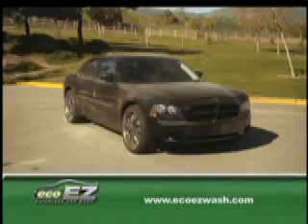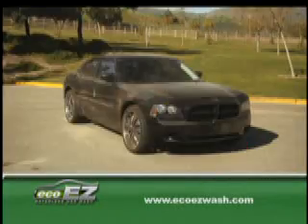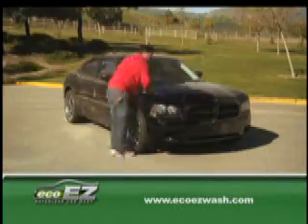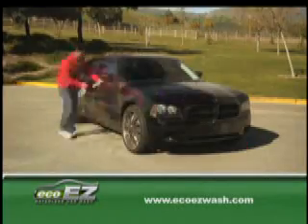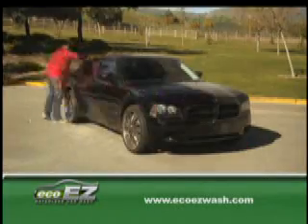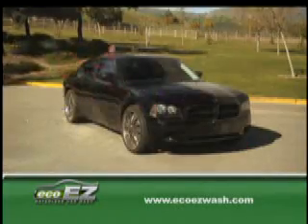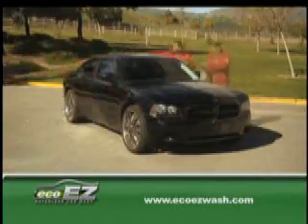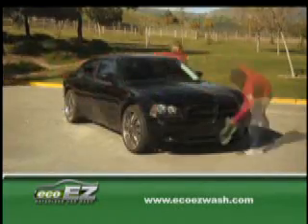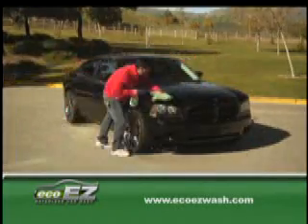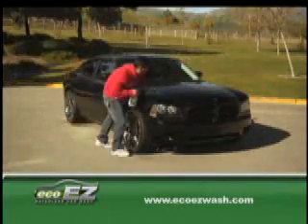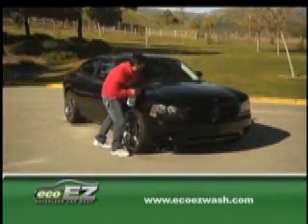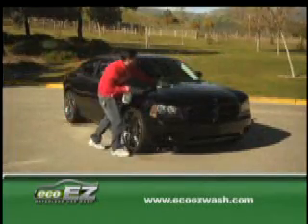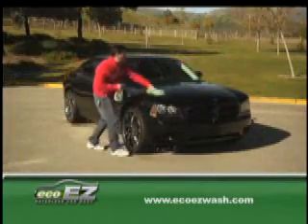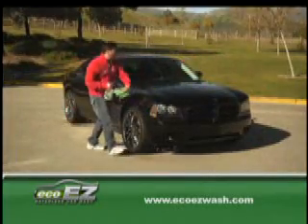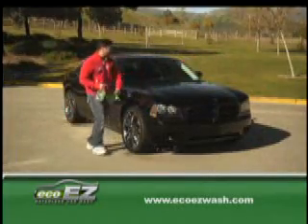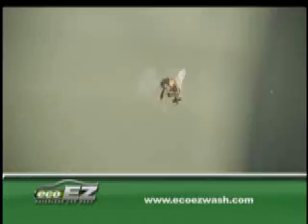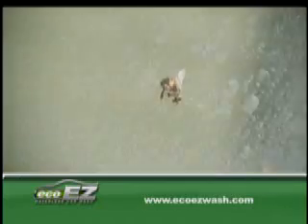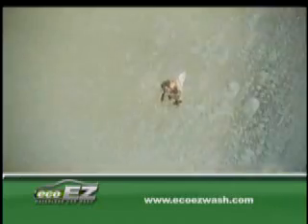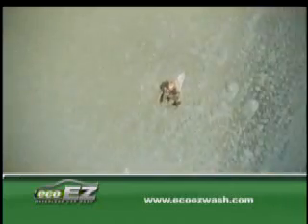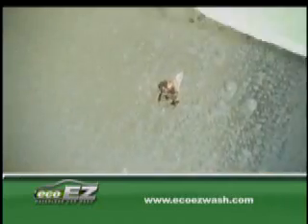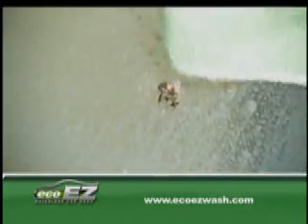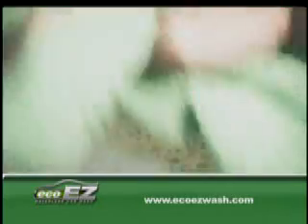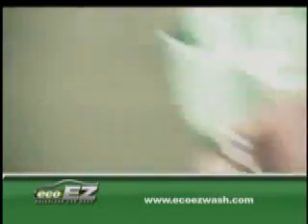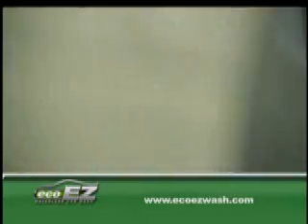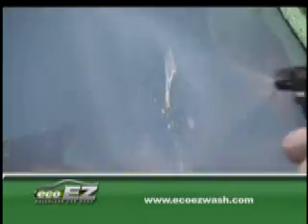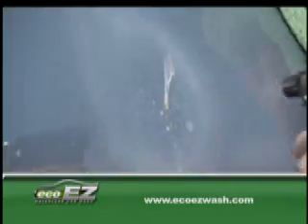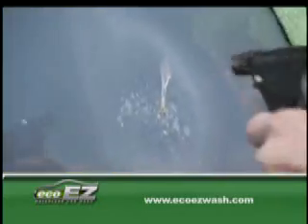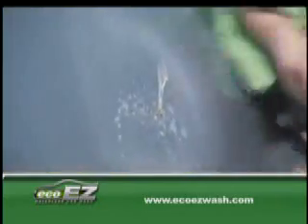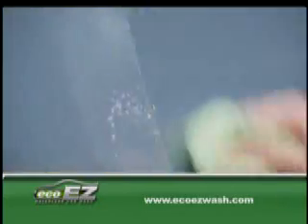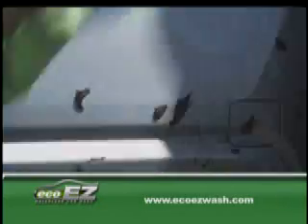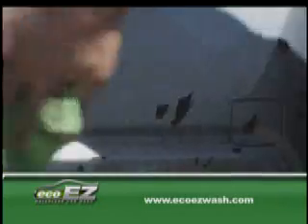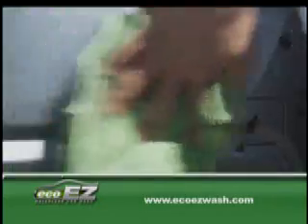With EcoEasyWash, you can clean an entire car in just 15 minutes. It even works on dried bugs, bird droppings, and tar.